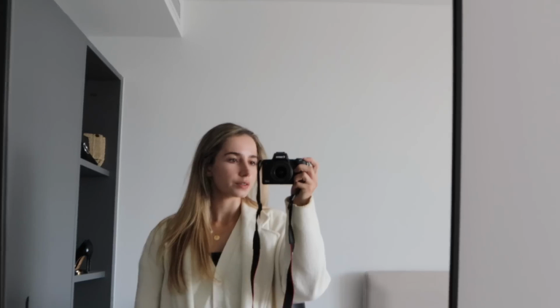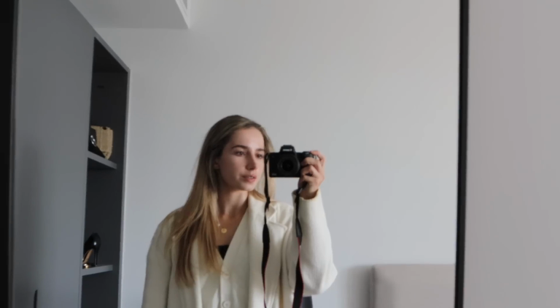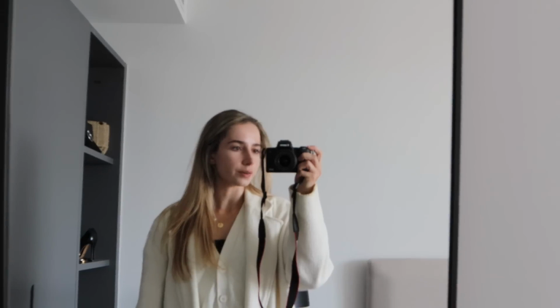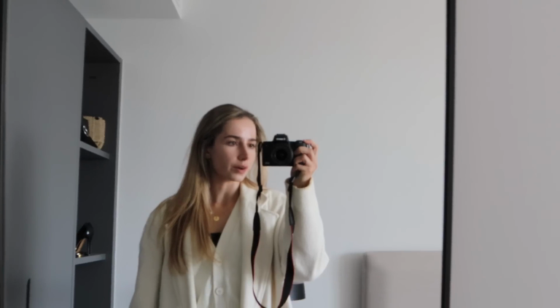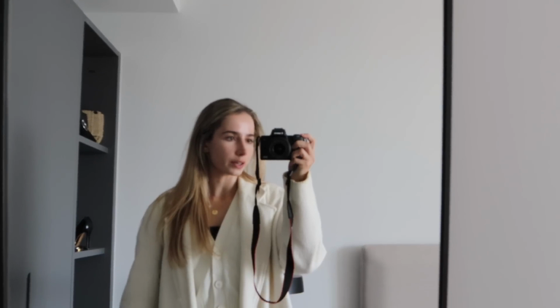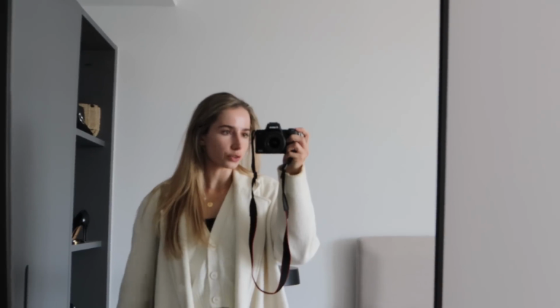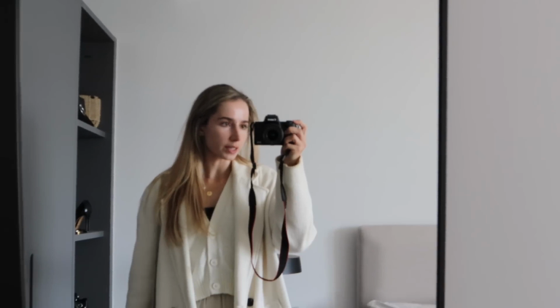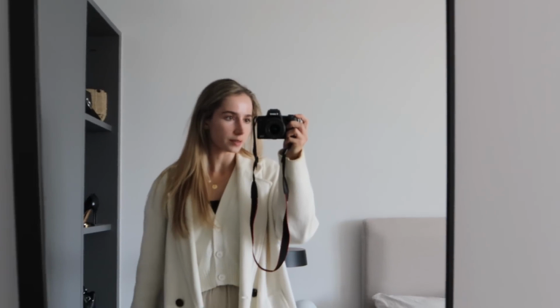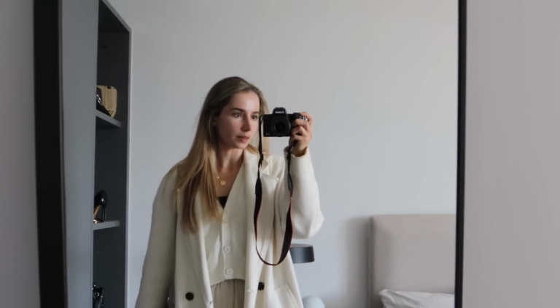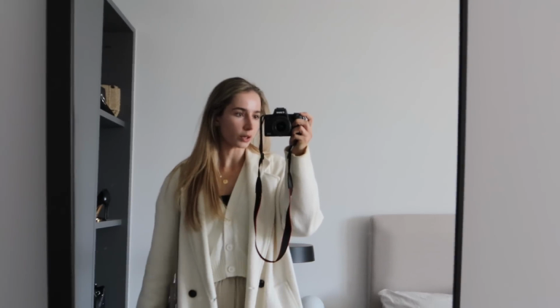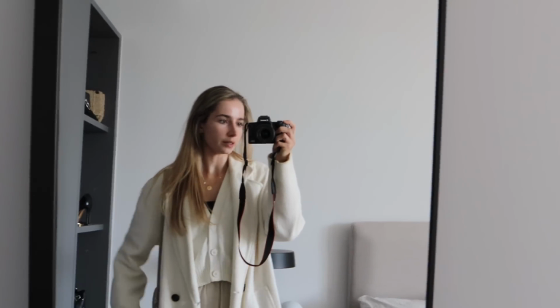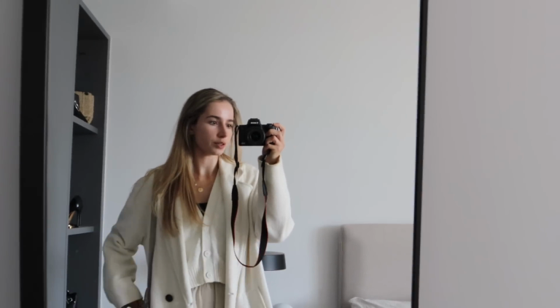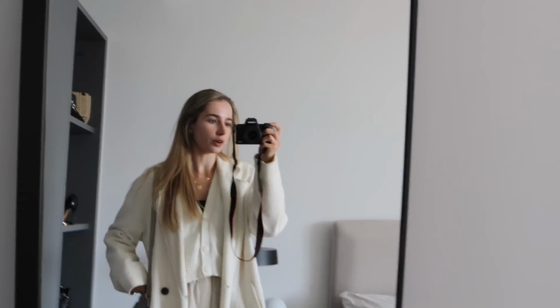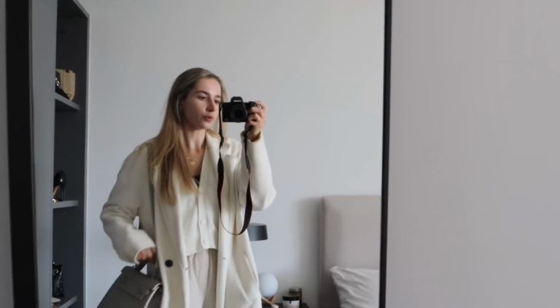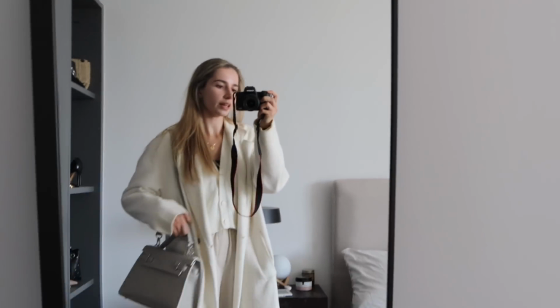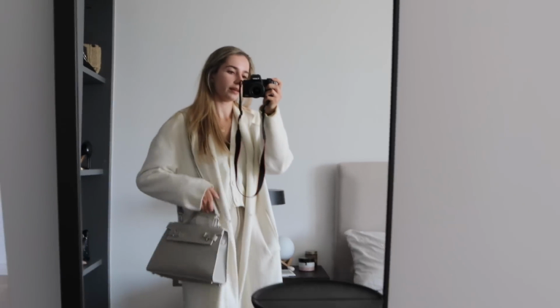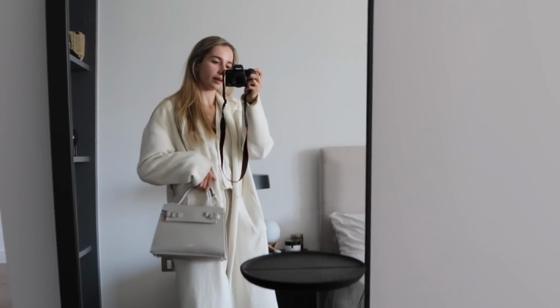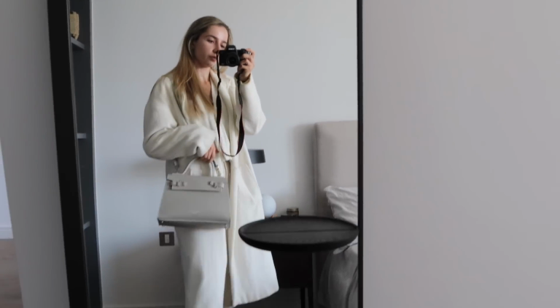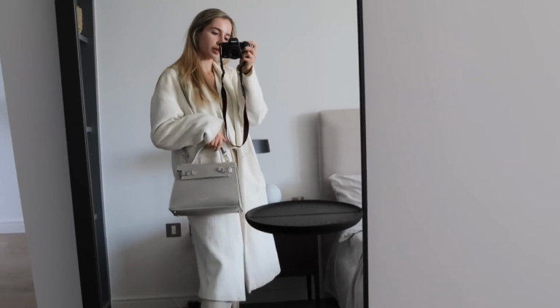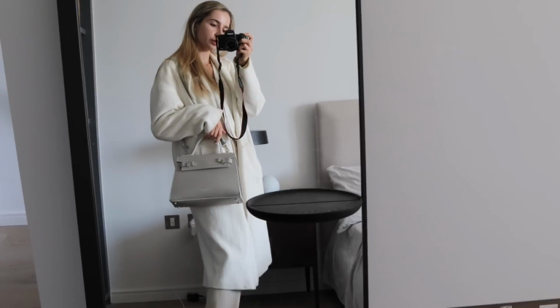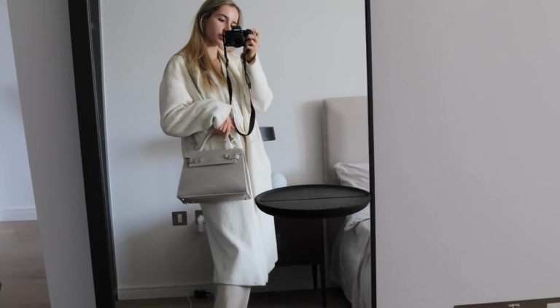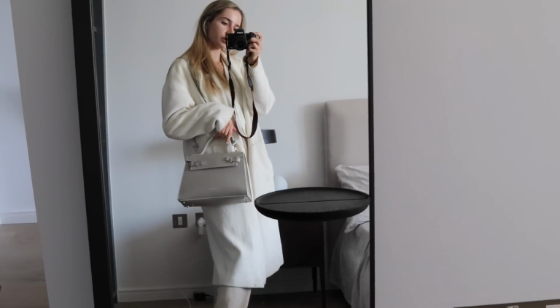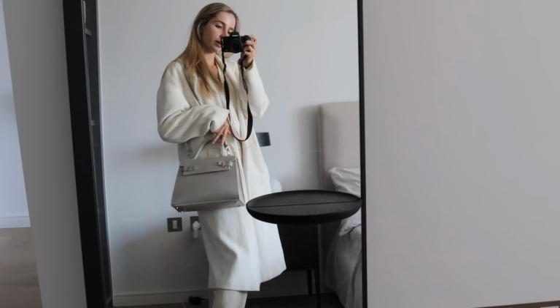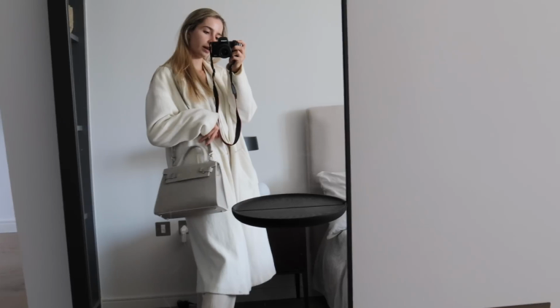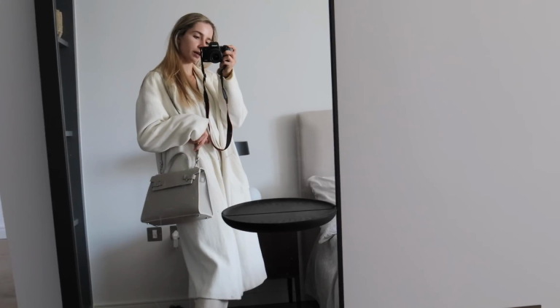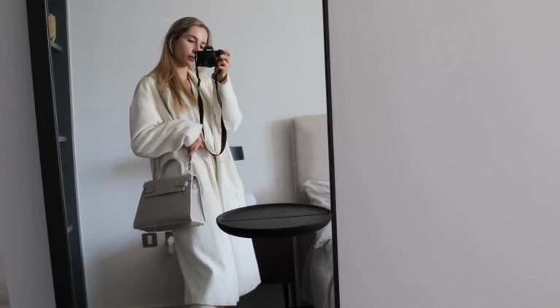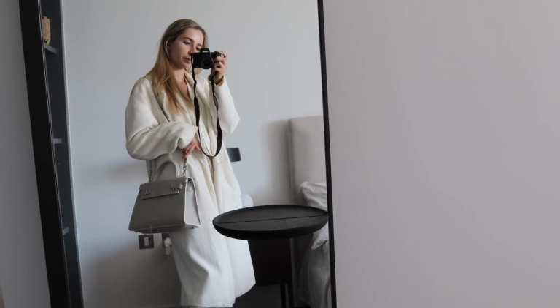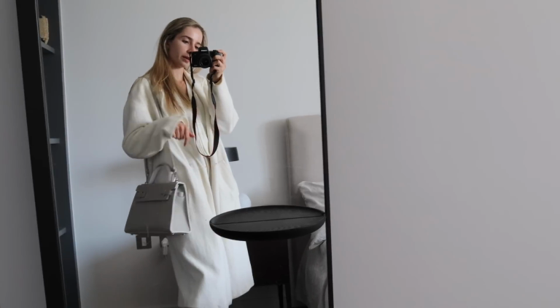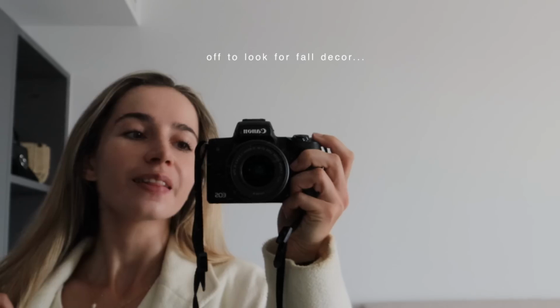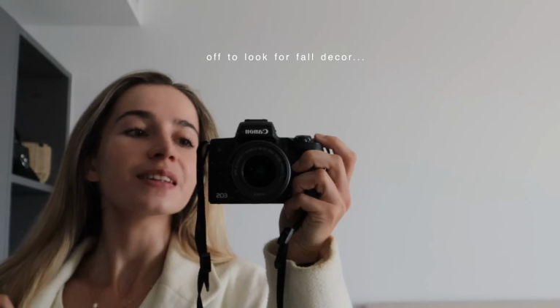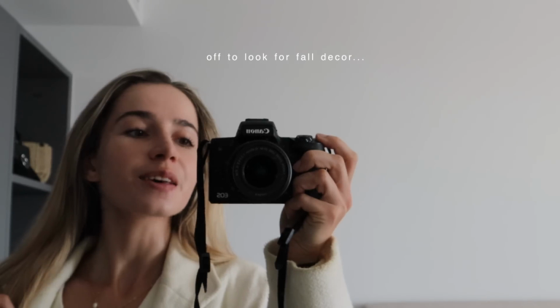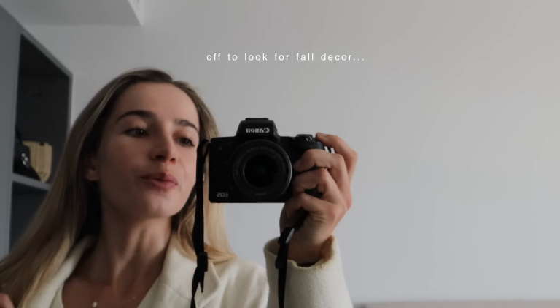So I got dressed and I'm ready to go, and I have my new little handbag with me. Let's go.